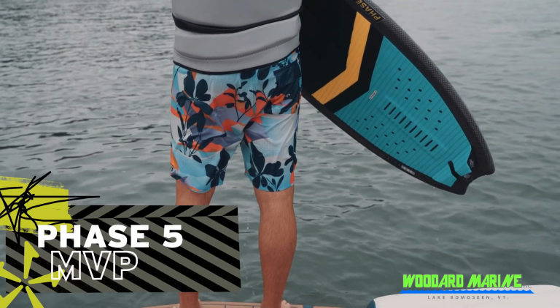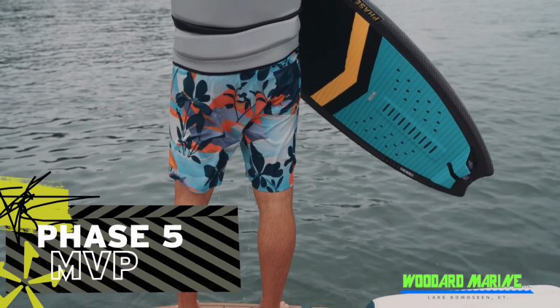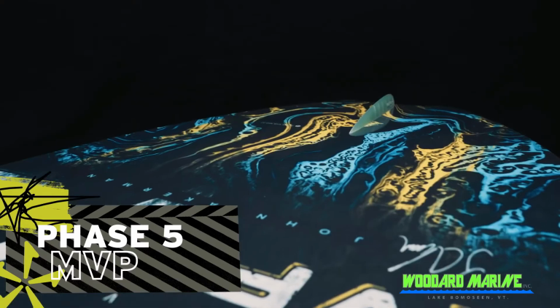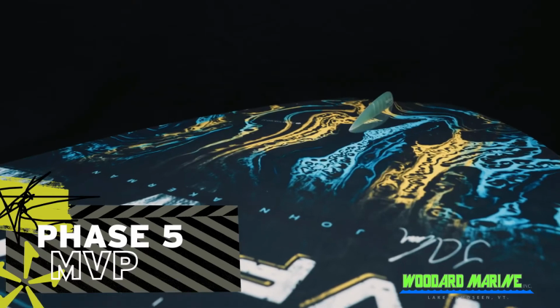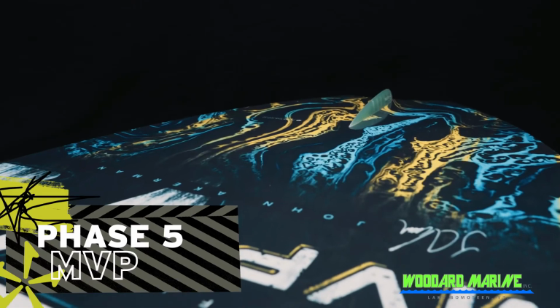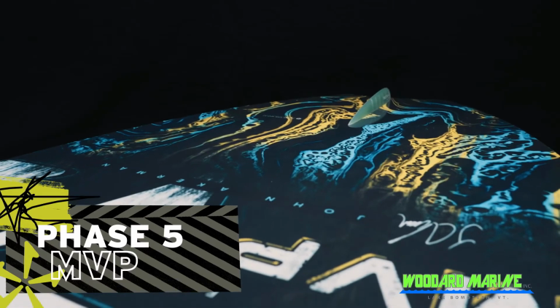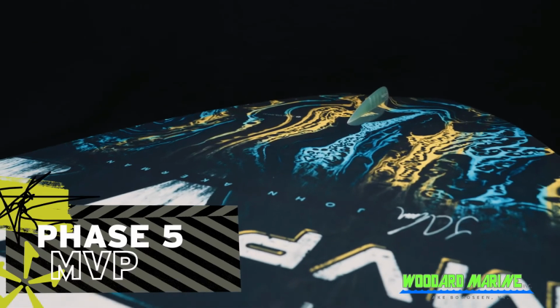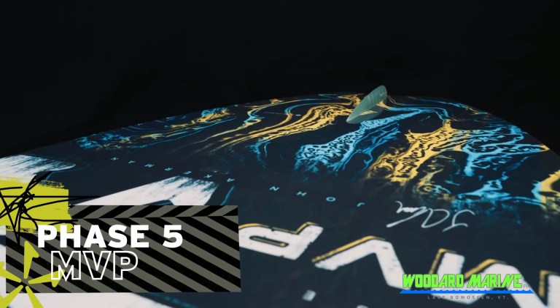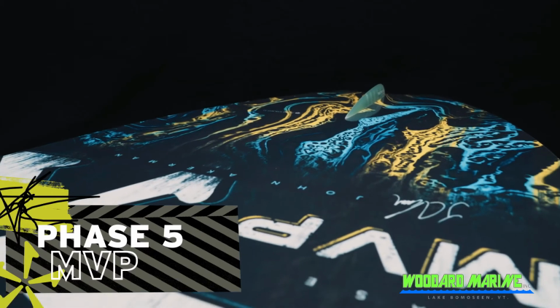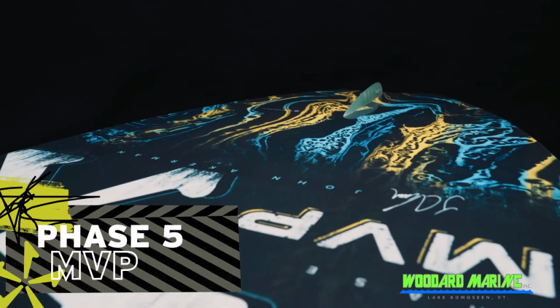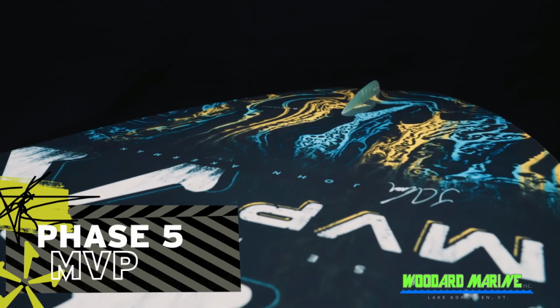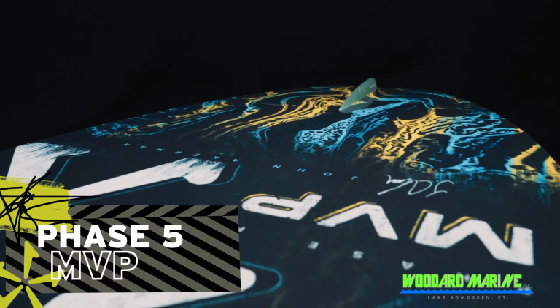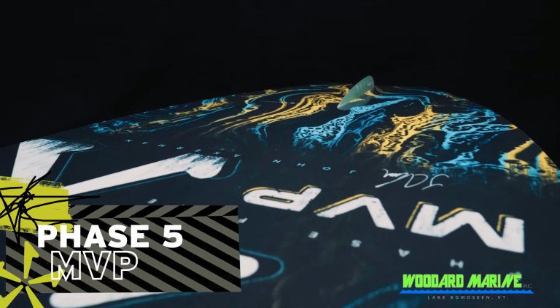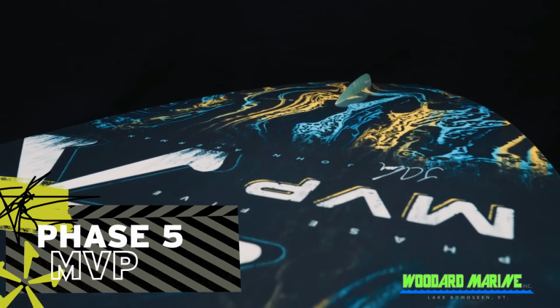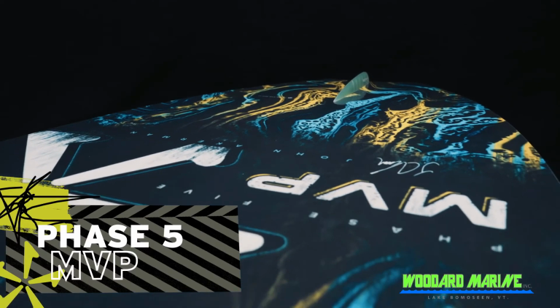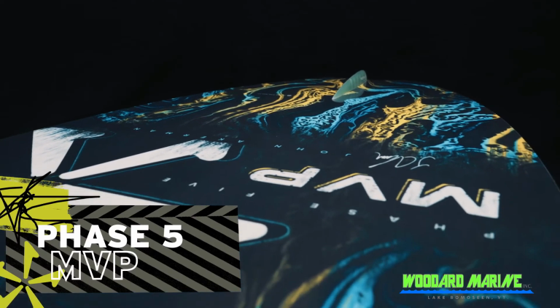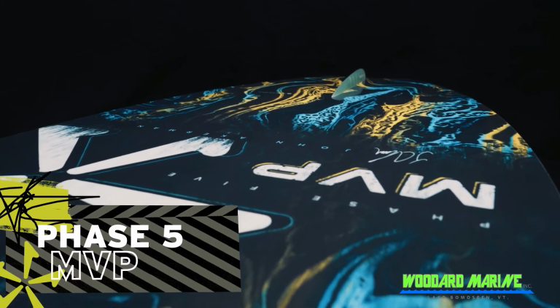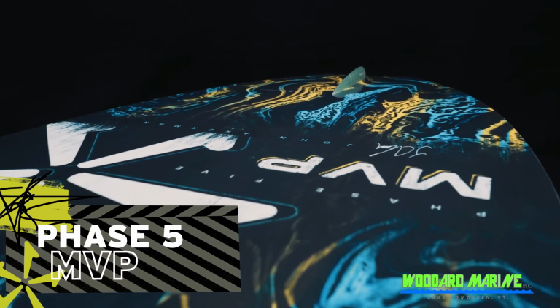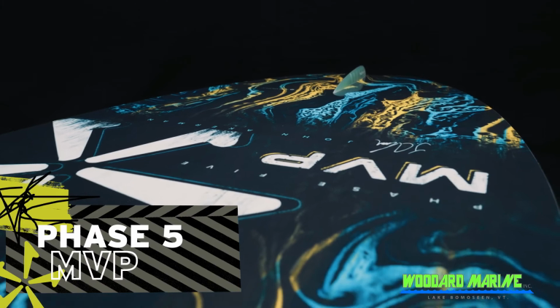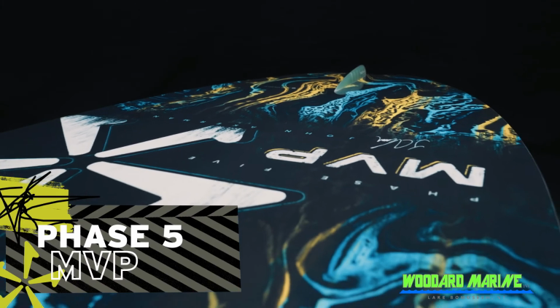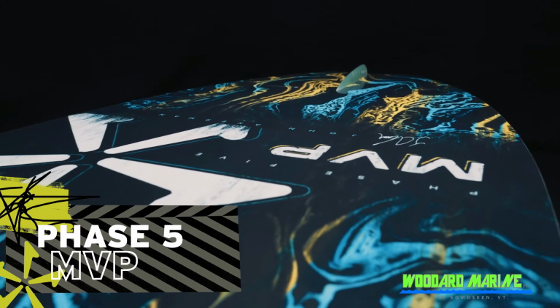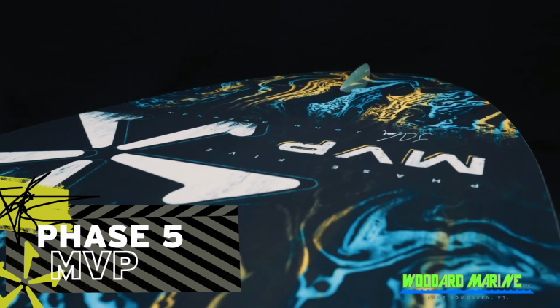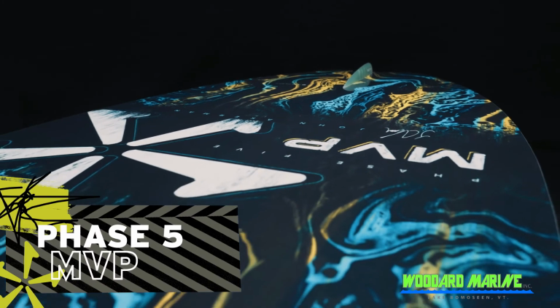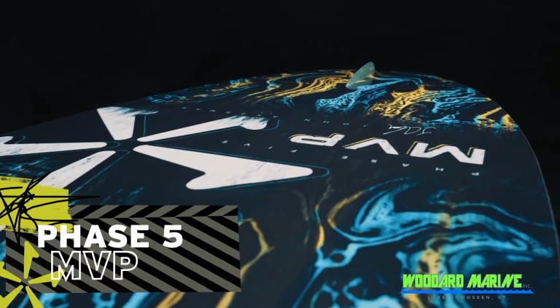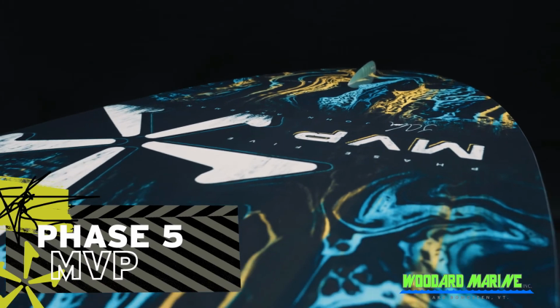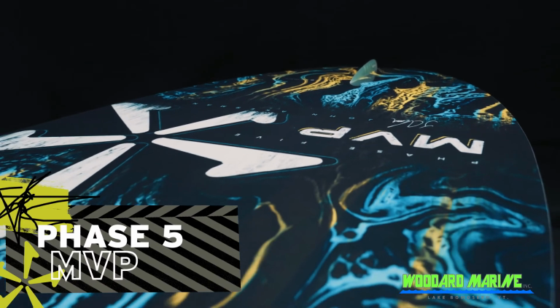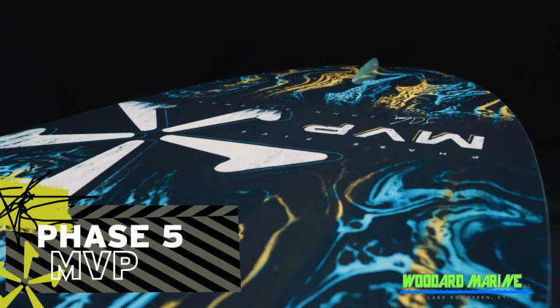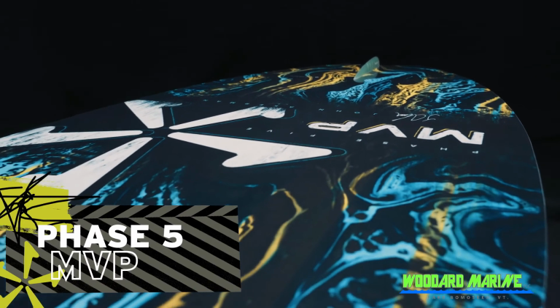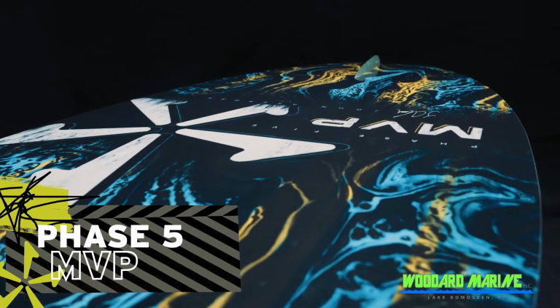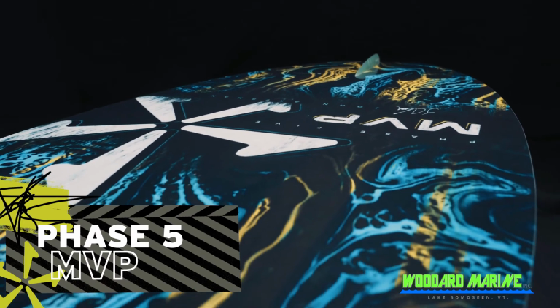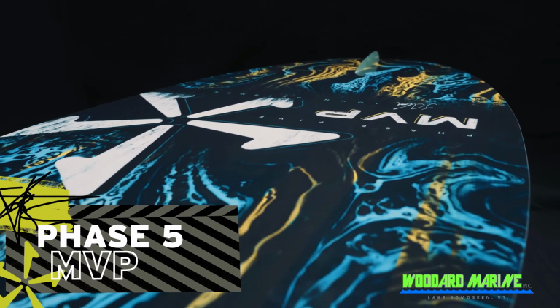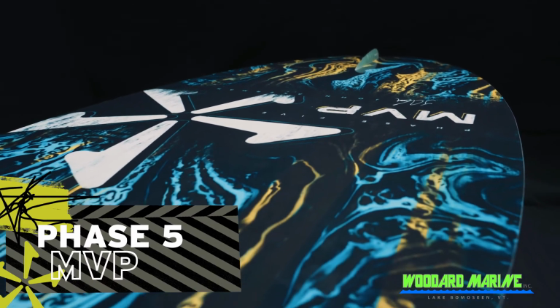It is equipped with a single 1-inch fin and double concave bottom with a V-spline tail that gives the board a true skim style feel.